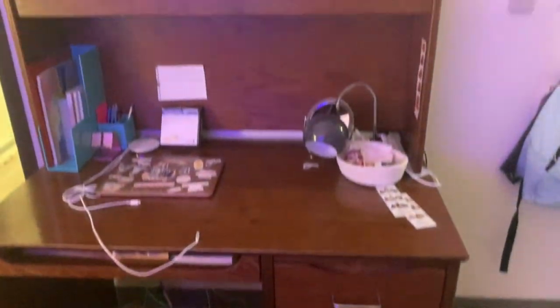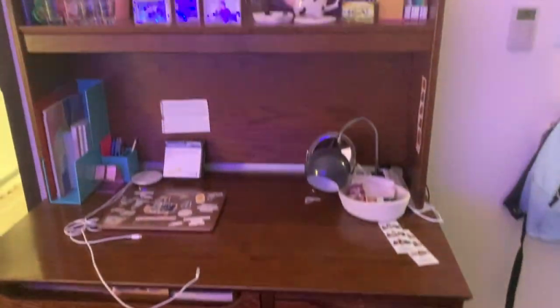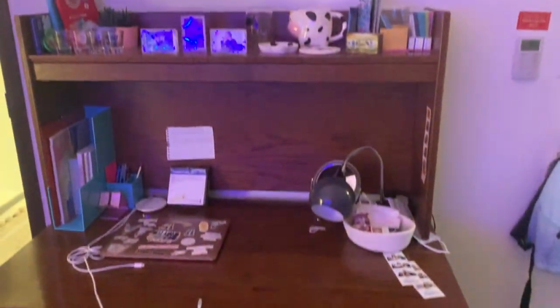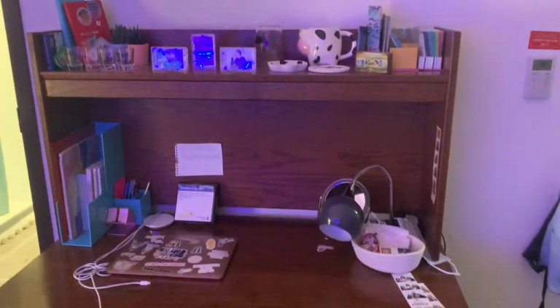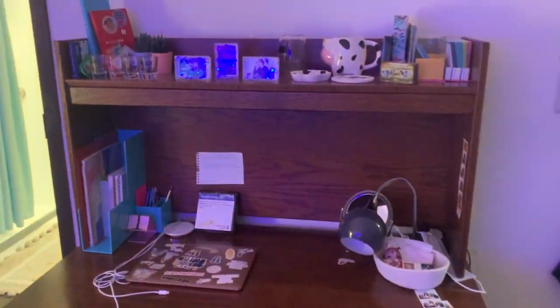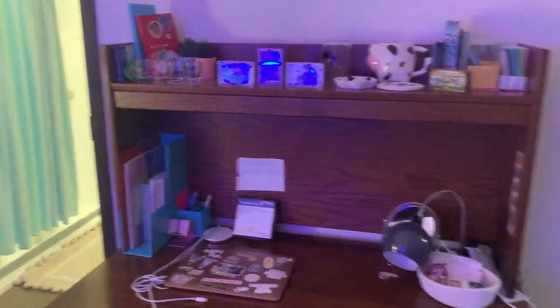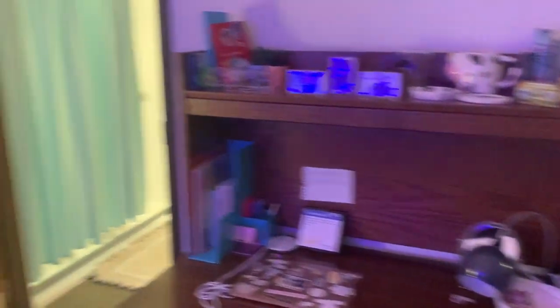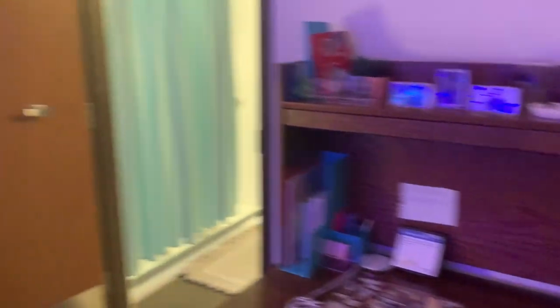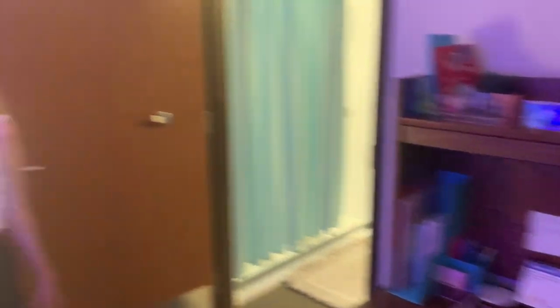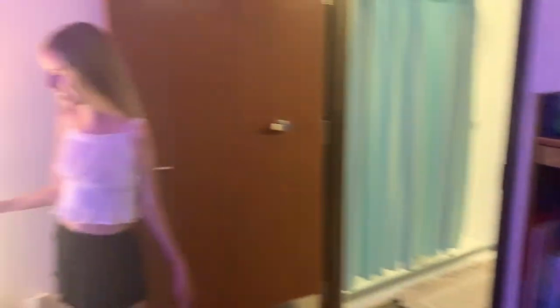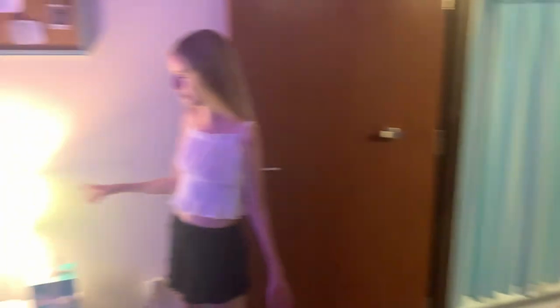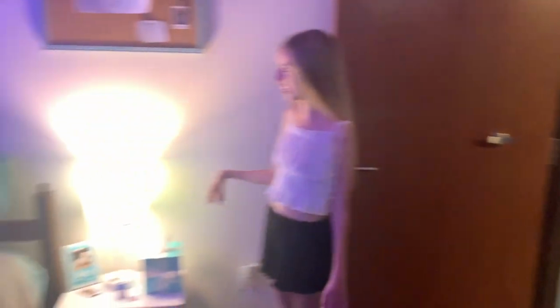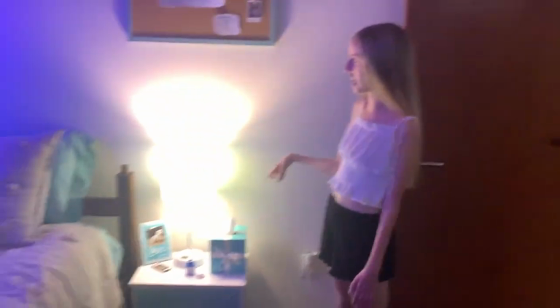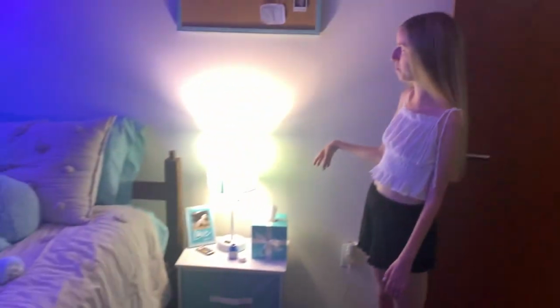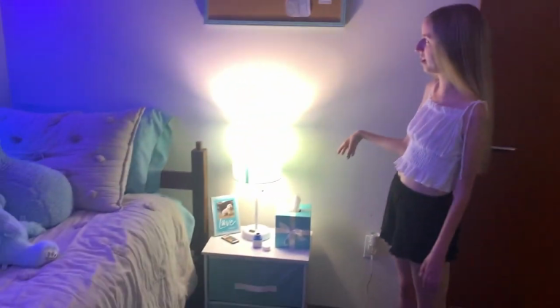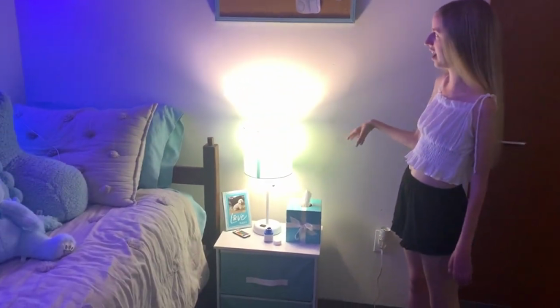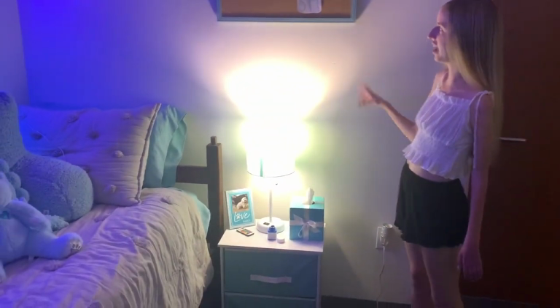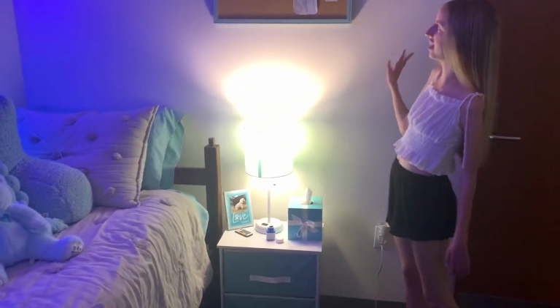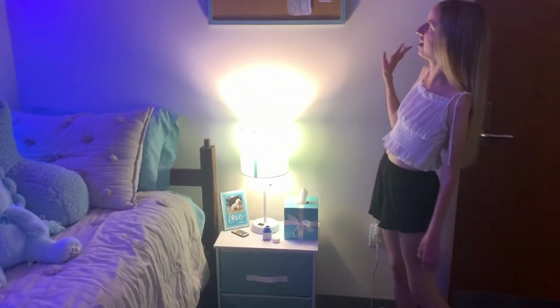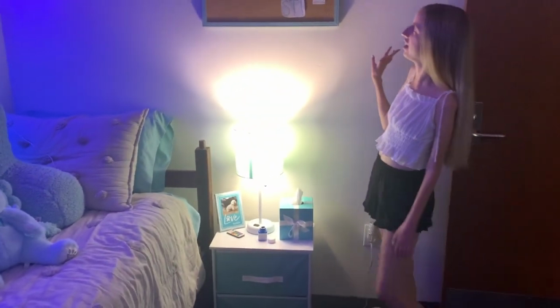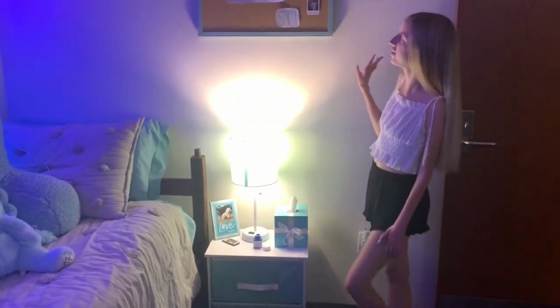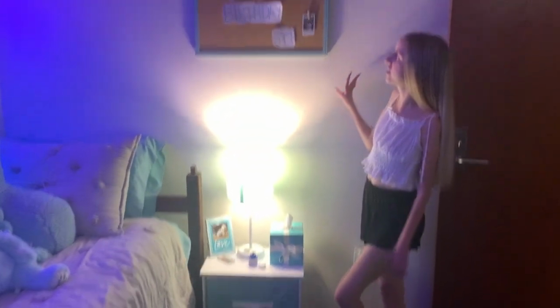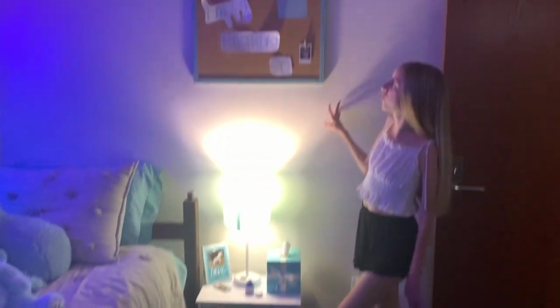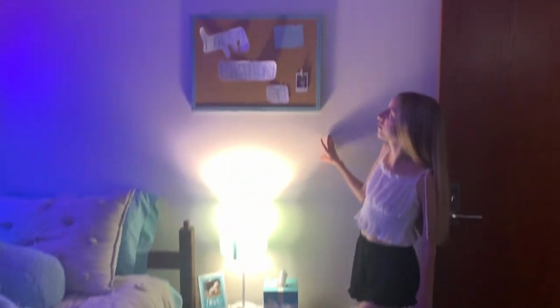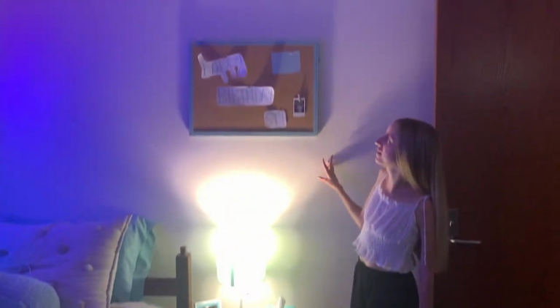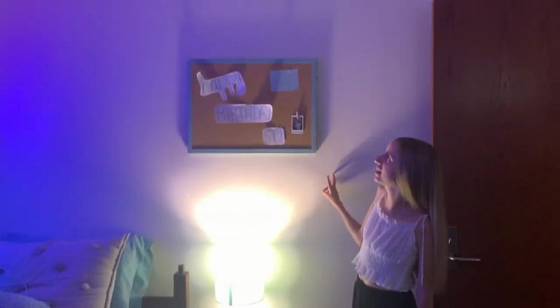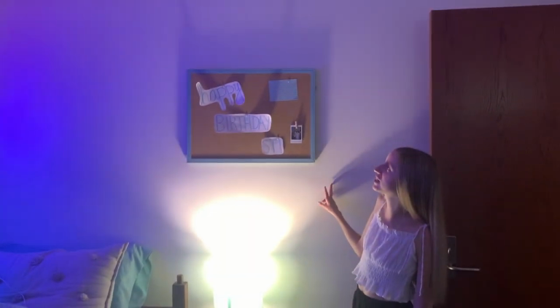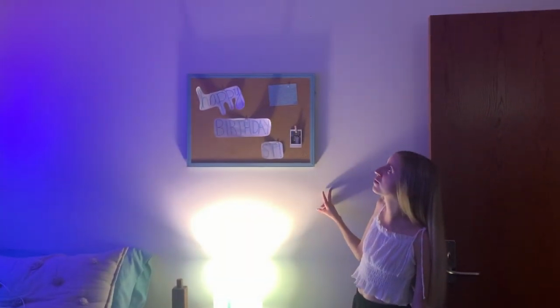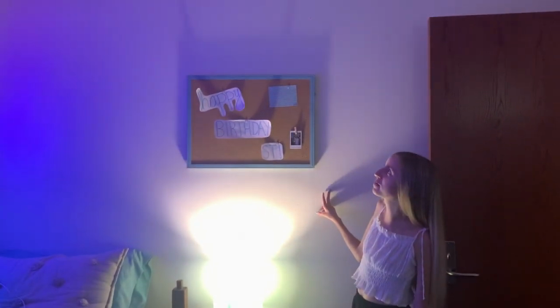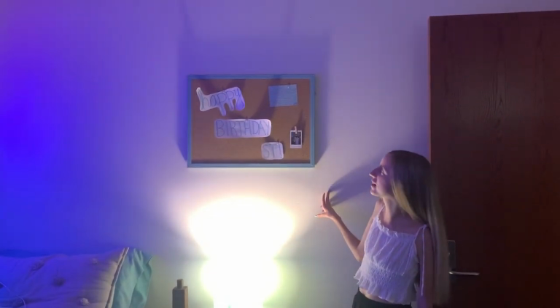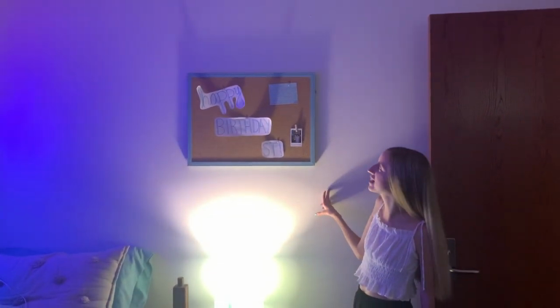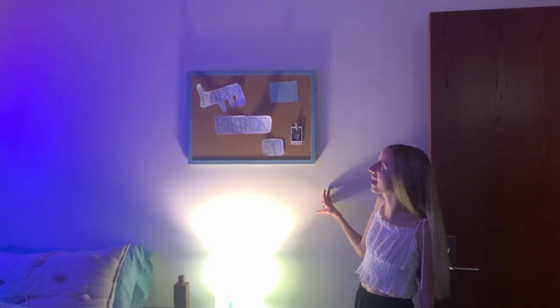Then I have my nightstand and my lamp, and my friend Nora made me this for my birthday.